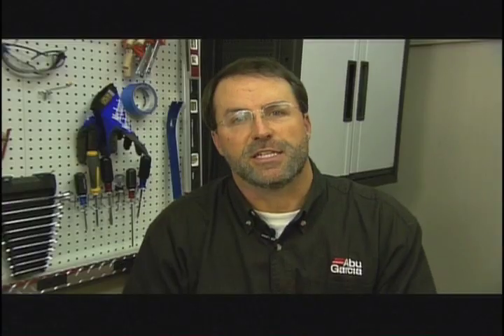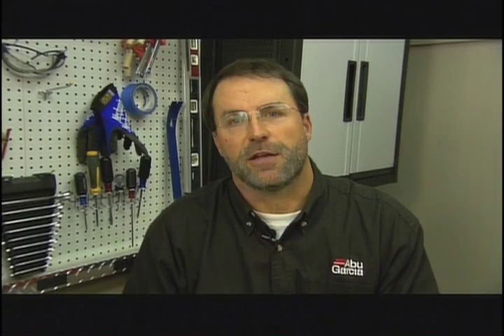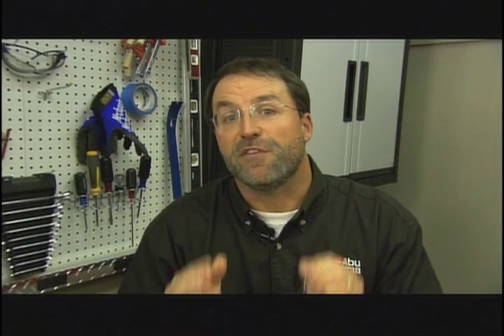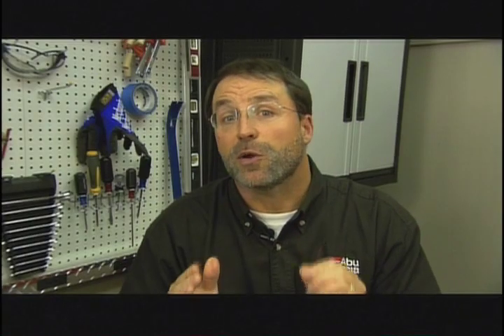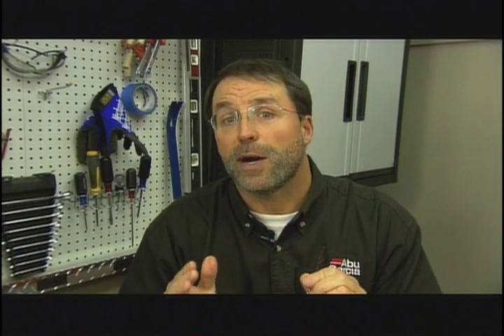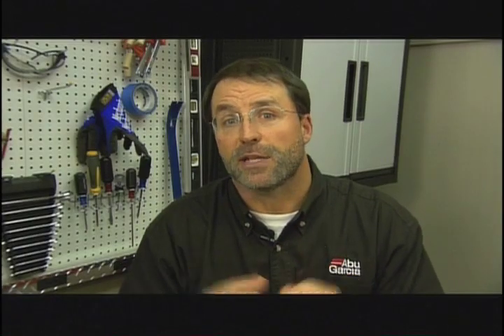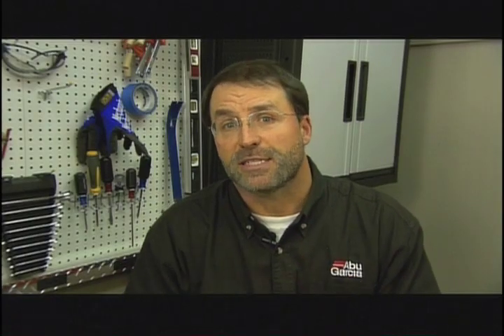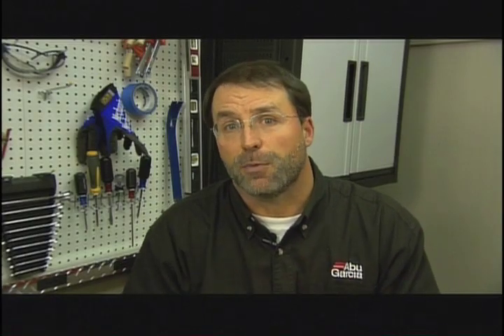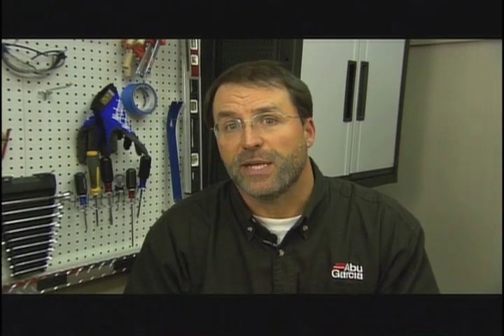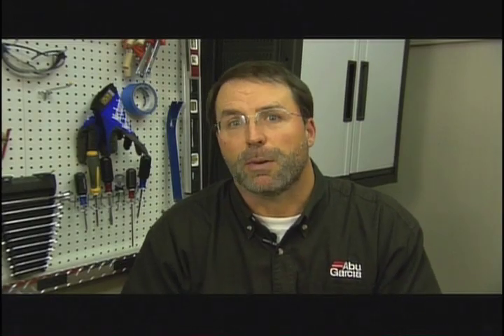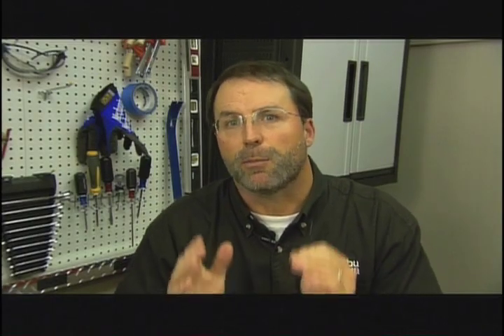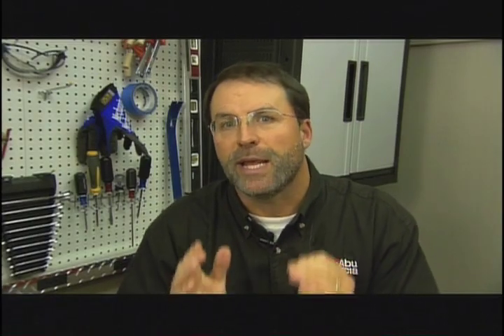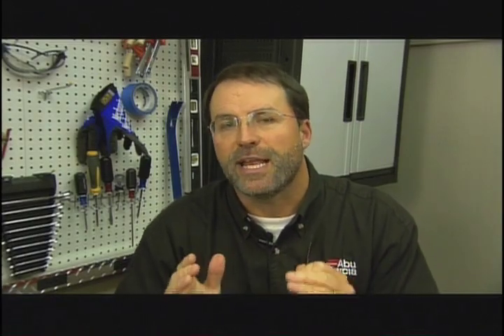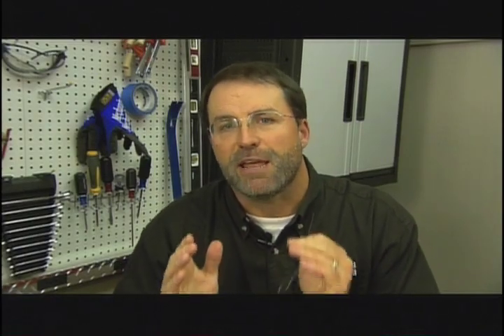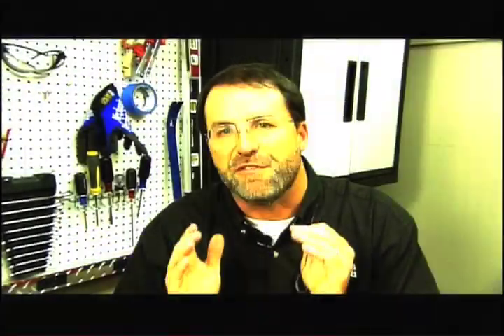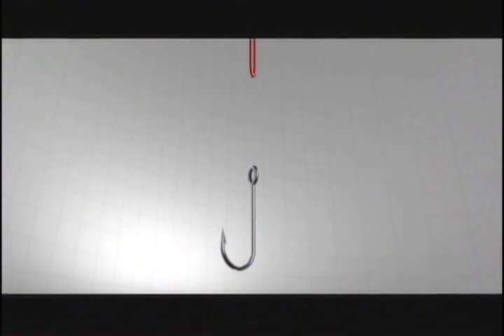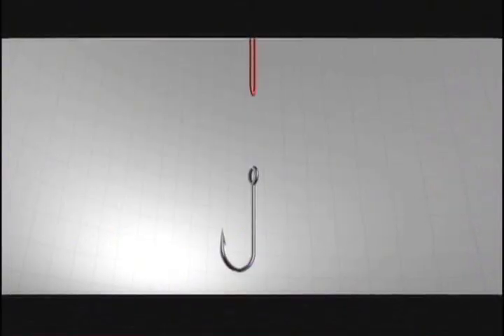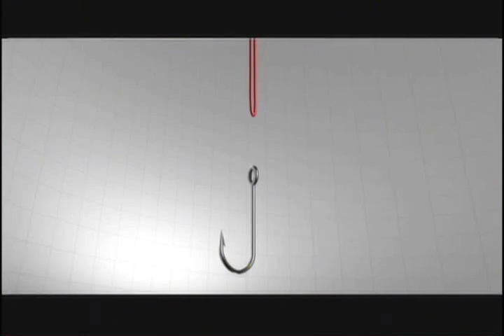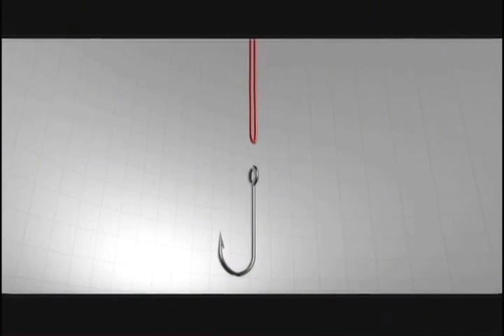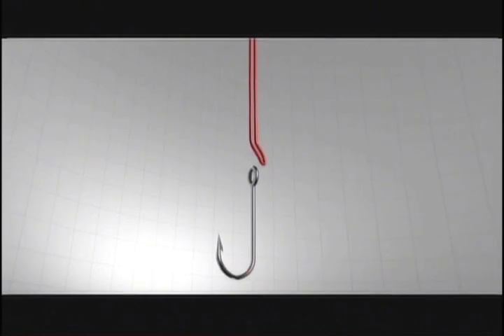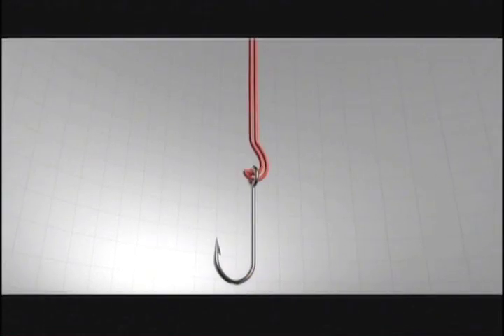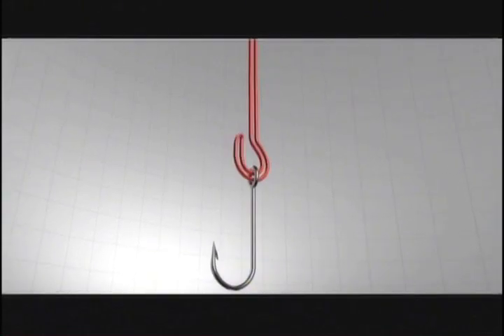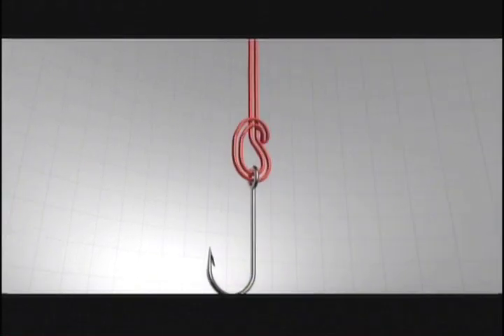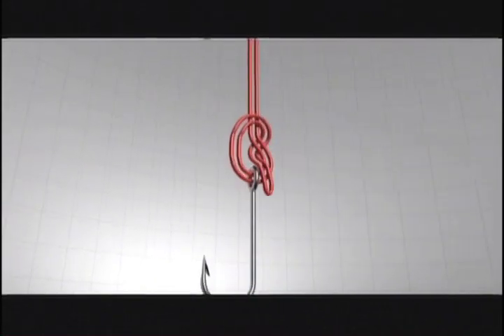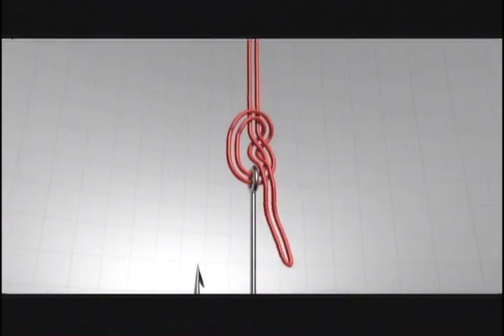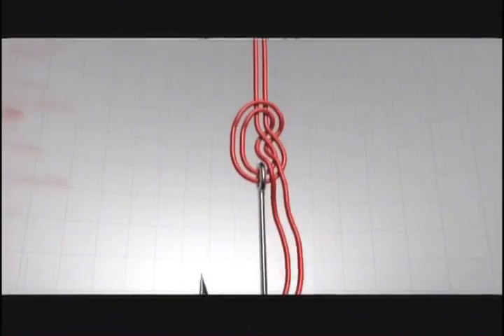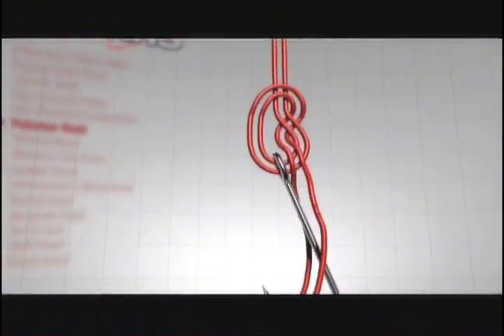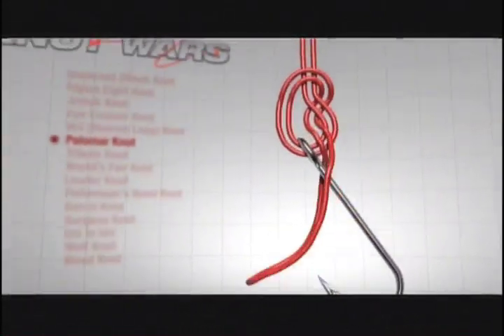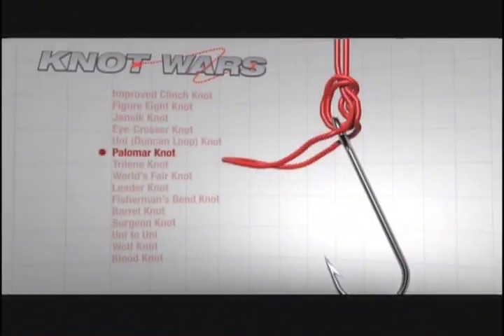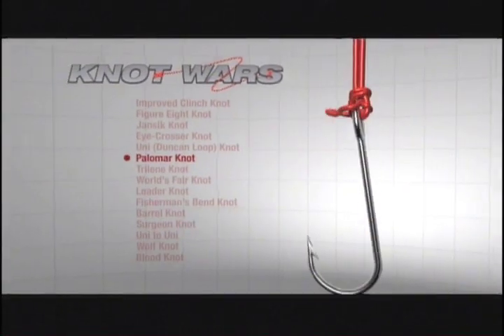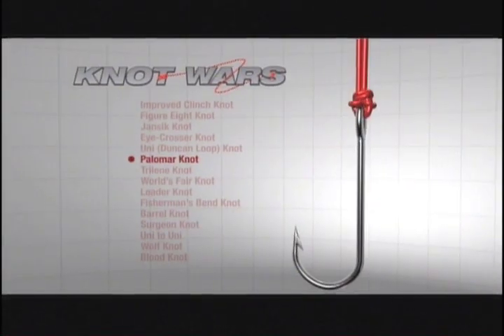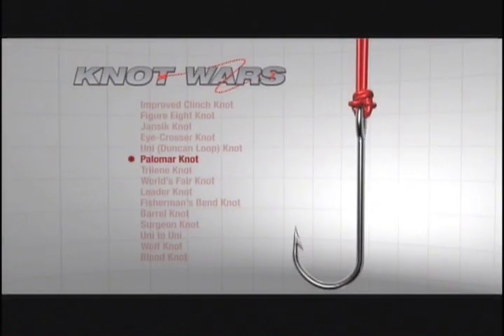The iCrosser has done very well the last couple of weeks, but we're bringing in a very tough competitor. It's my favorite knot — it's called the Palomar.